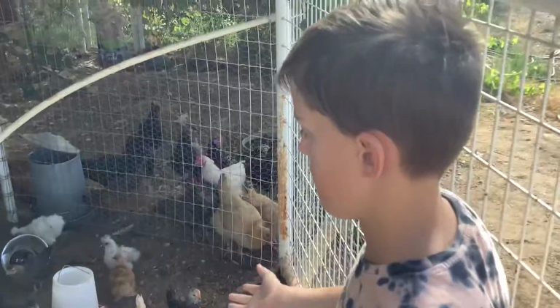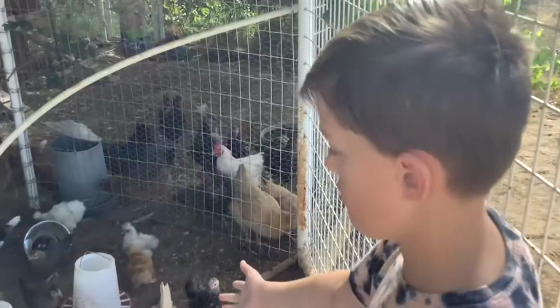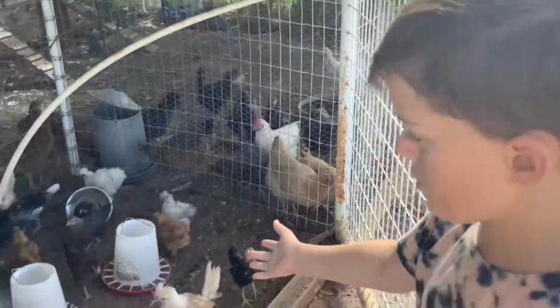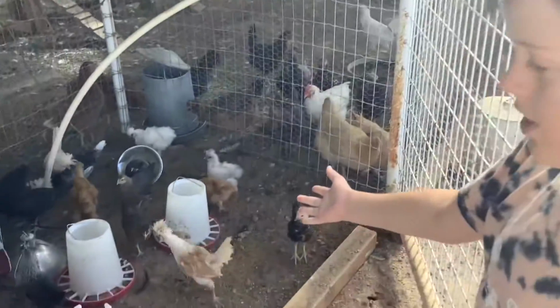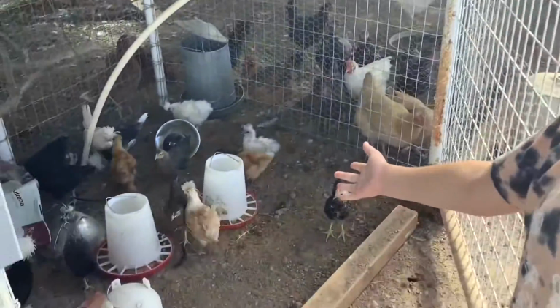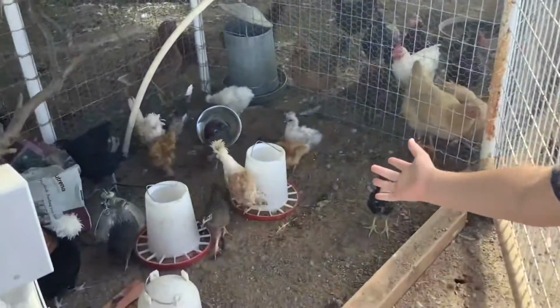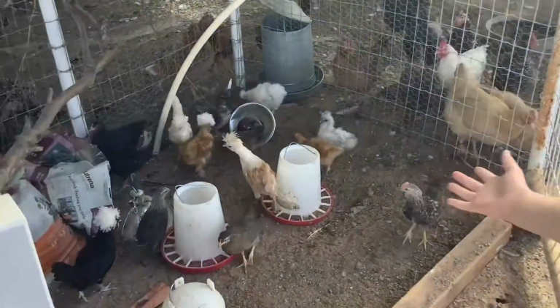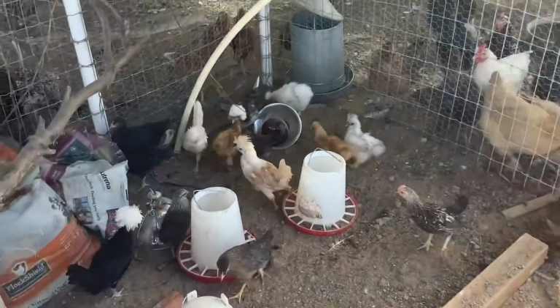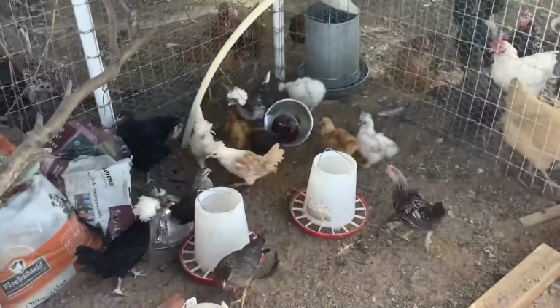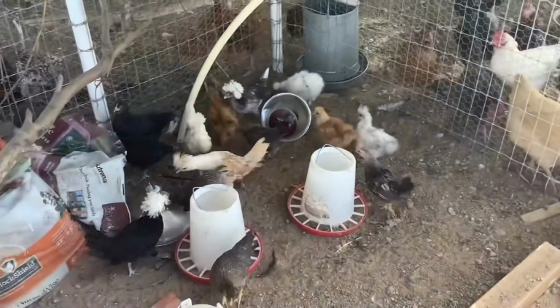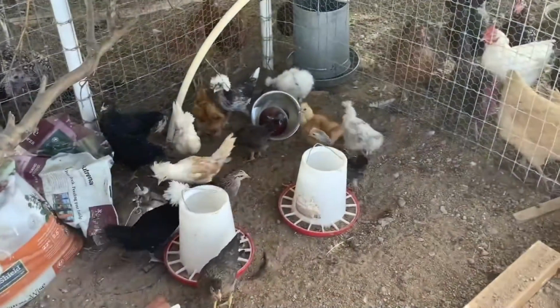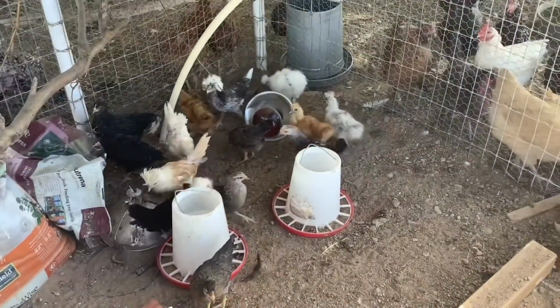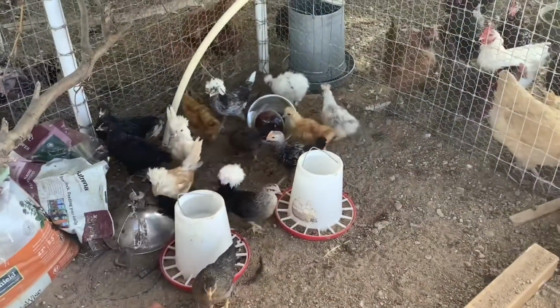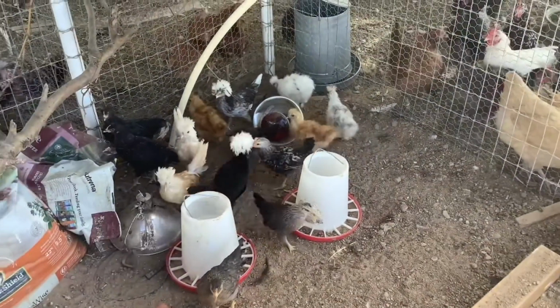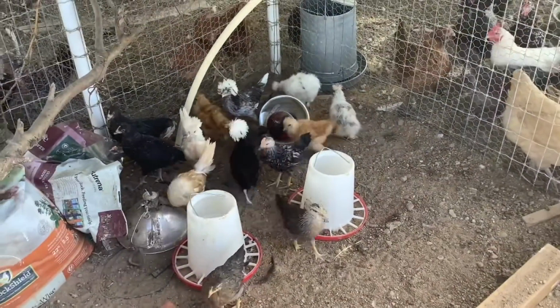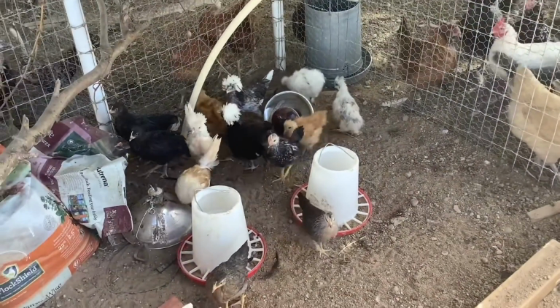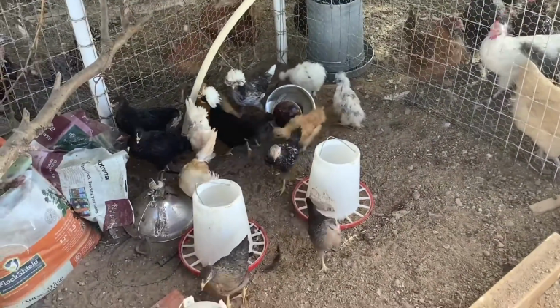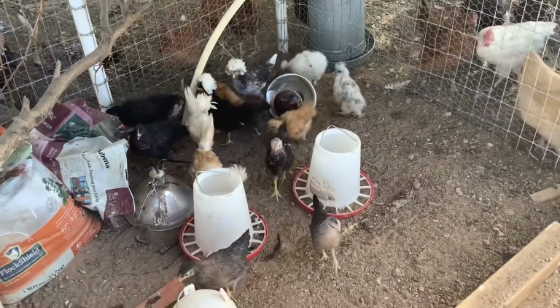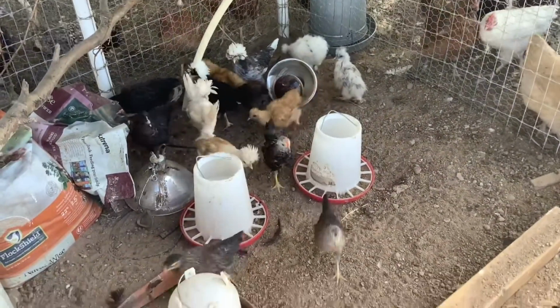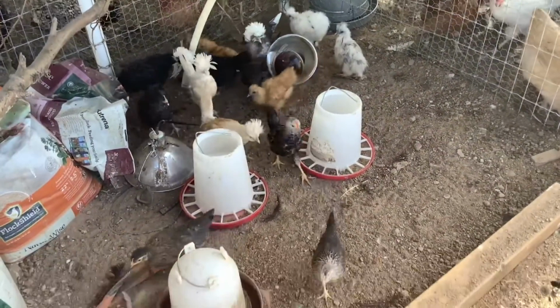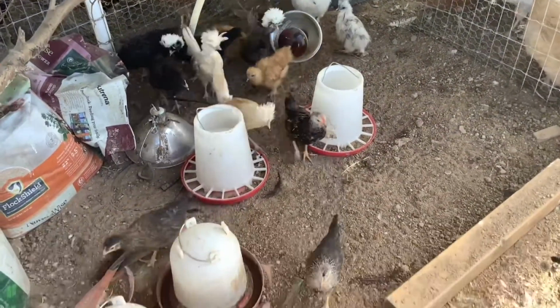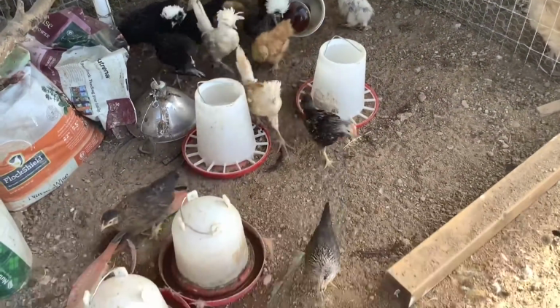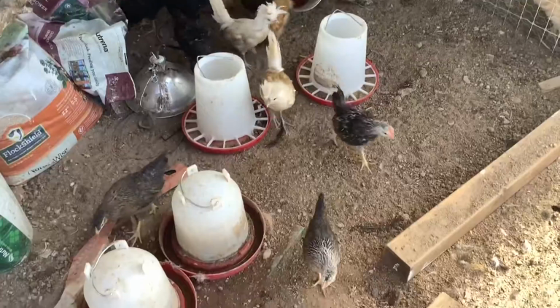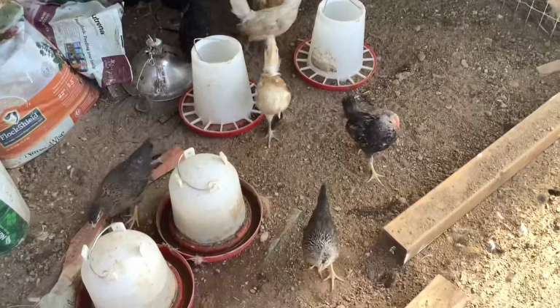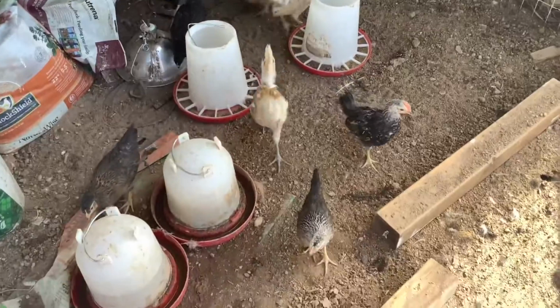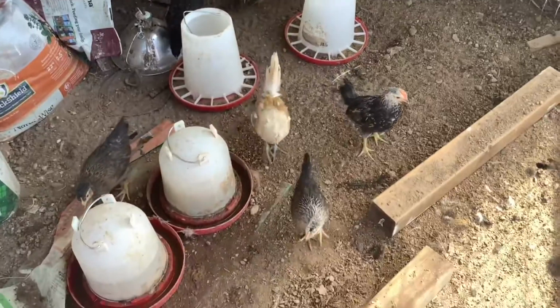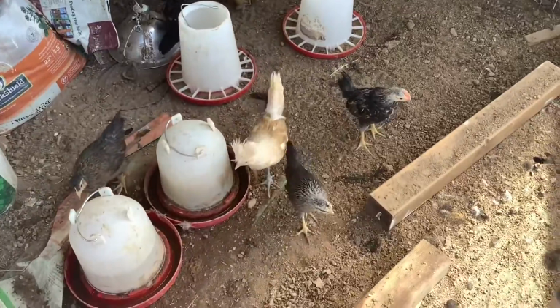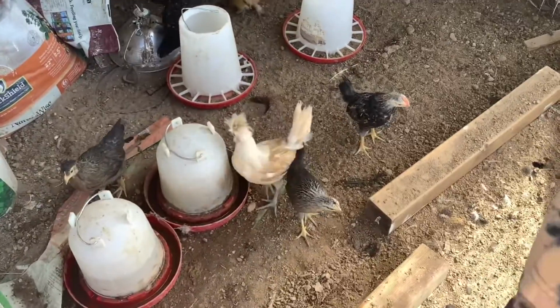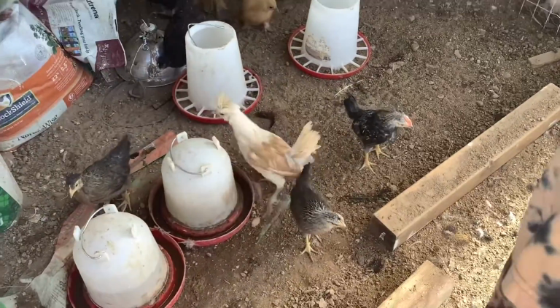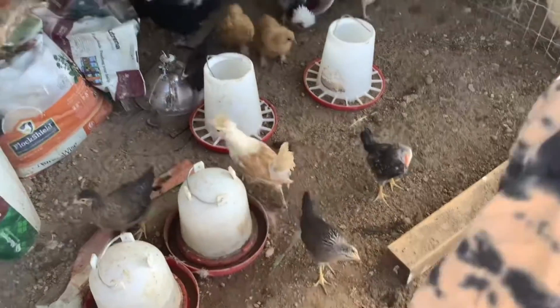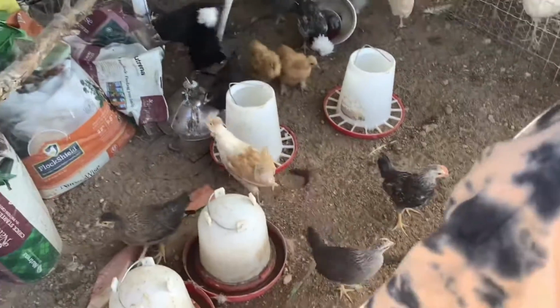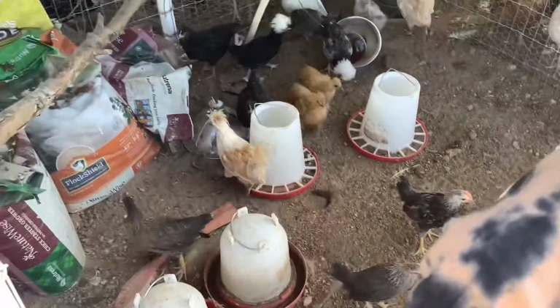These are gonna be our future egg layers — not big enough yet. They're pretty cute.